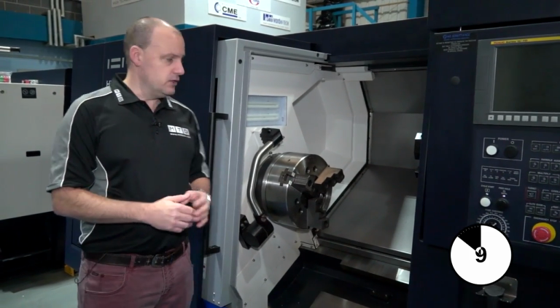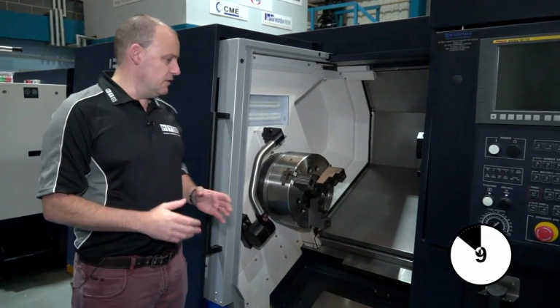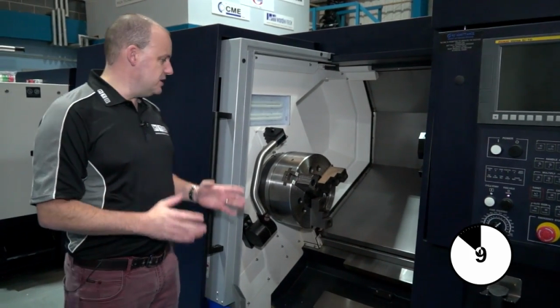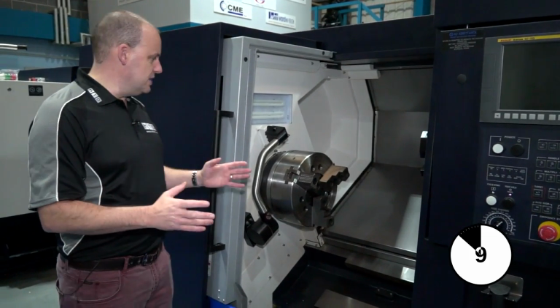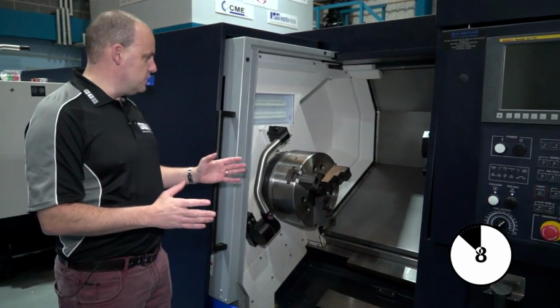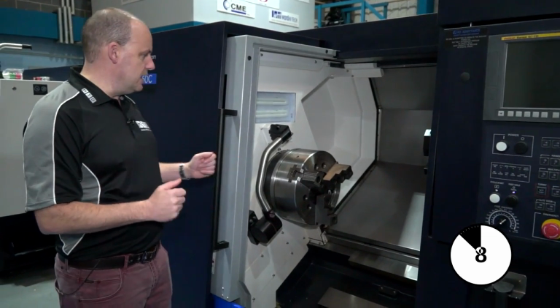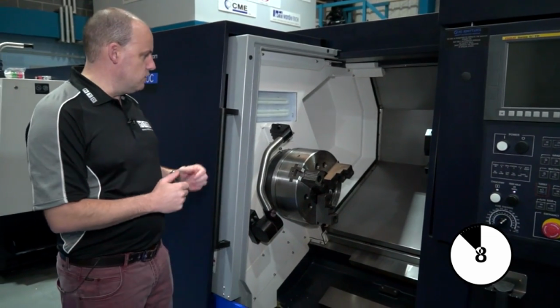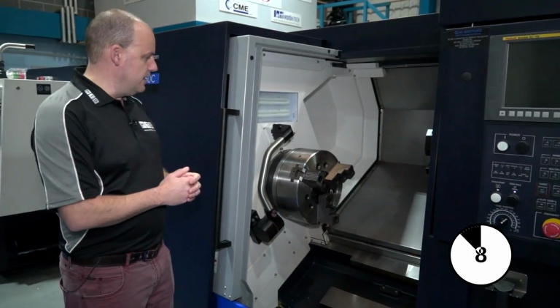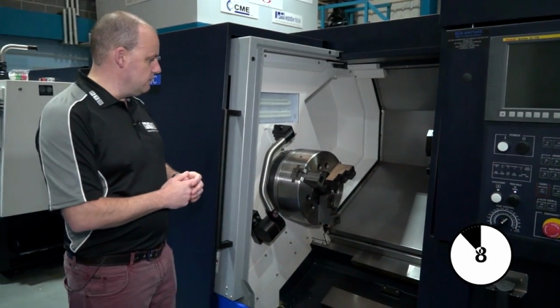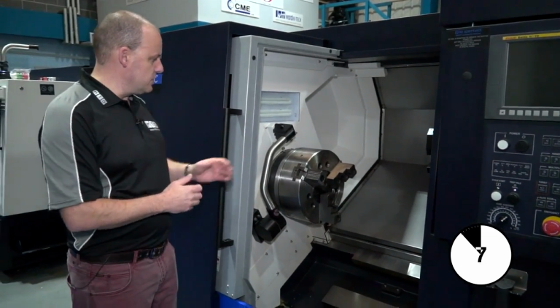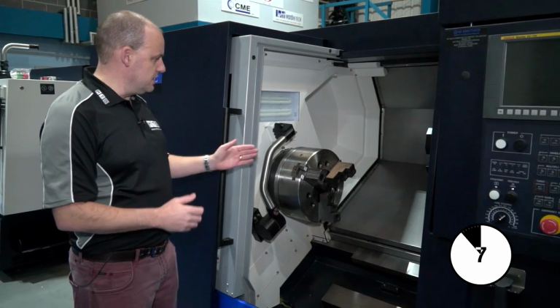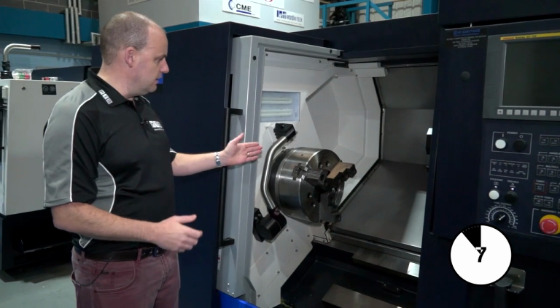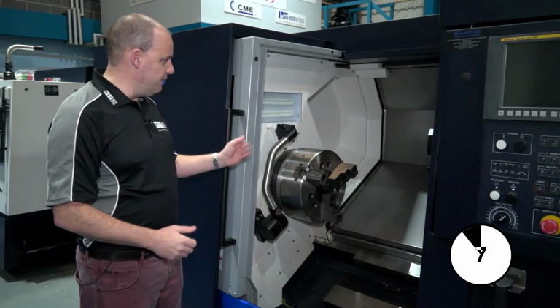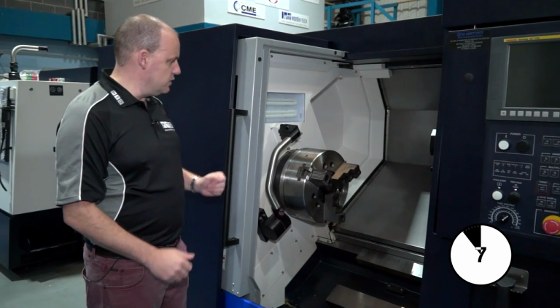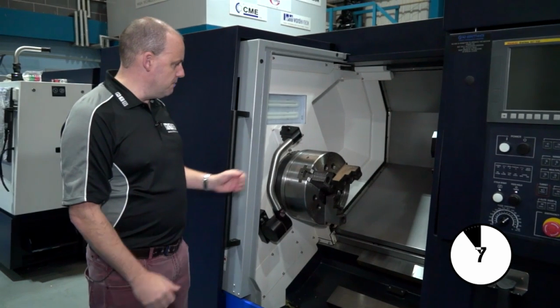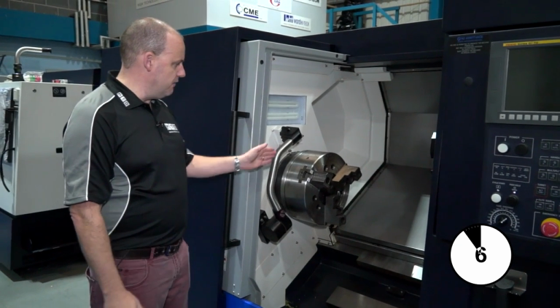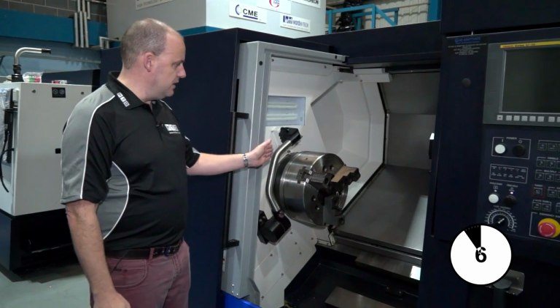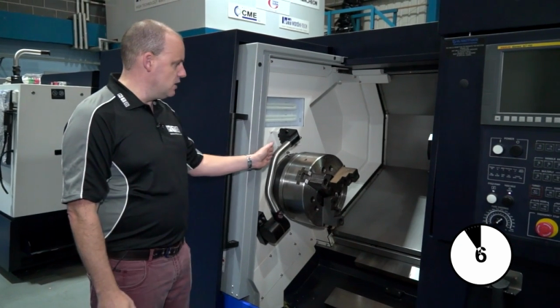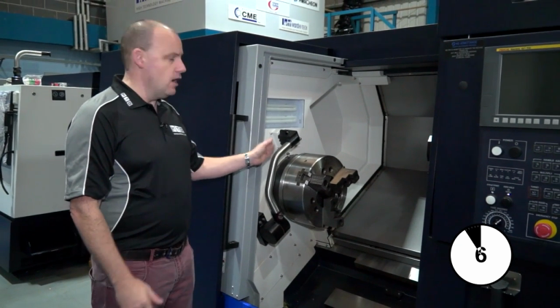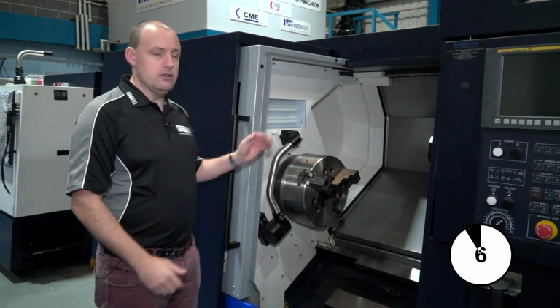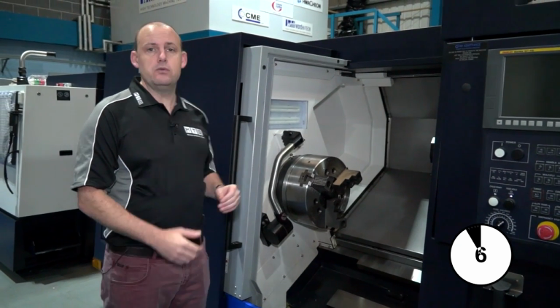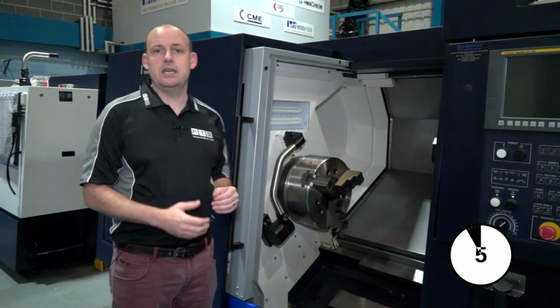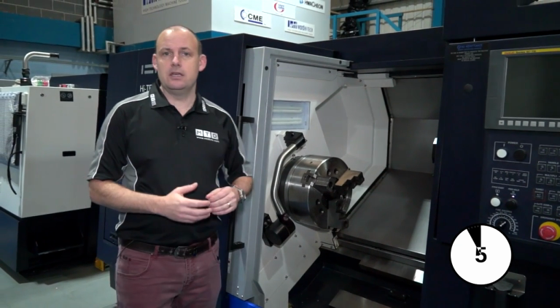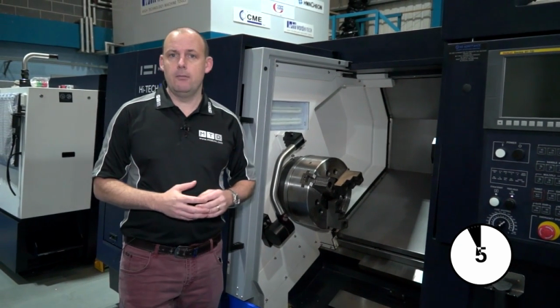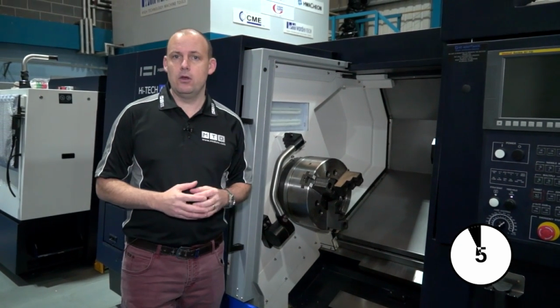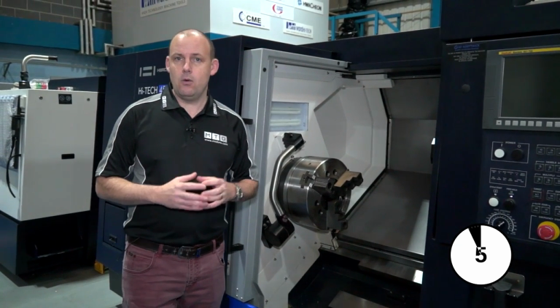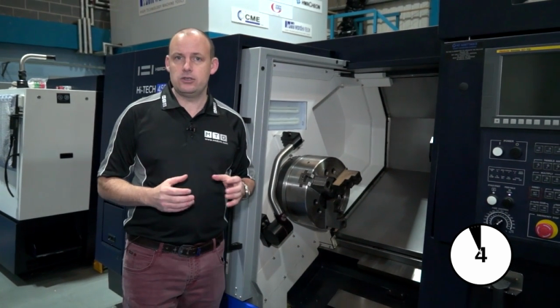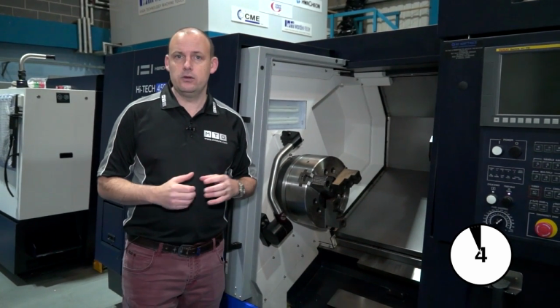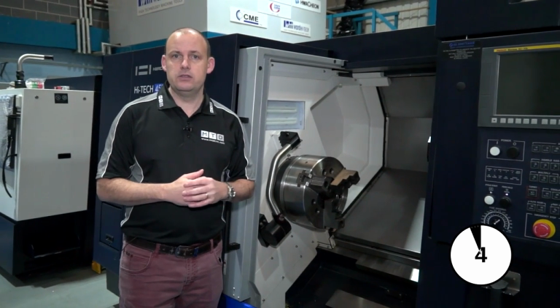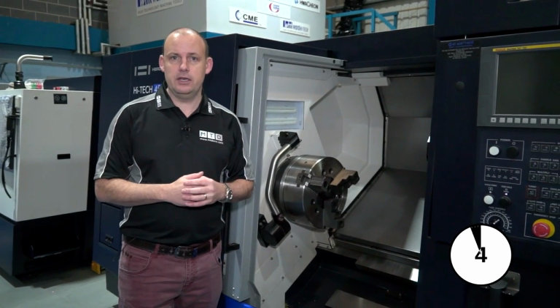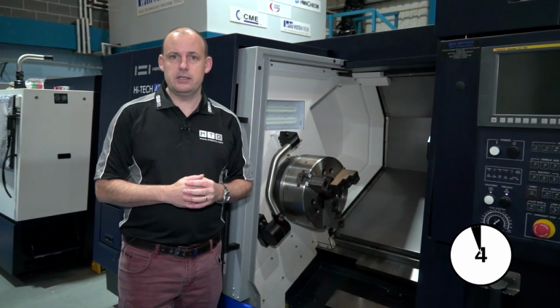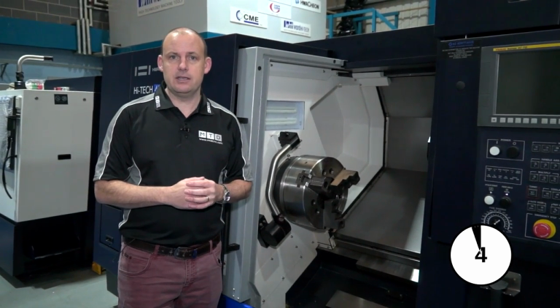This is an educational video discussing the features and benefits of a tool setting arm from a Huachon turning centre.